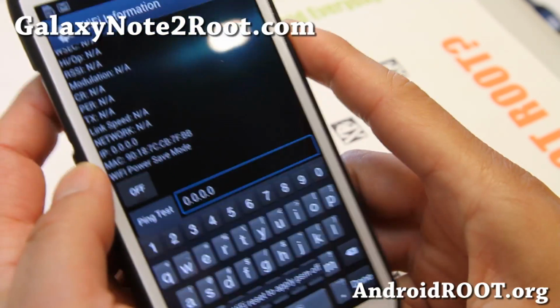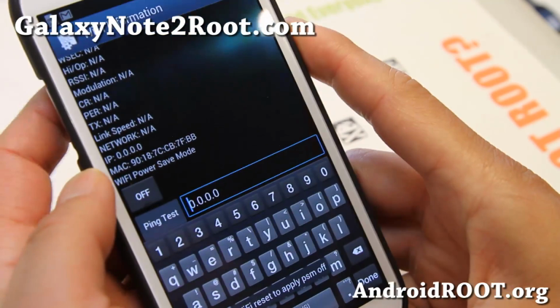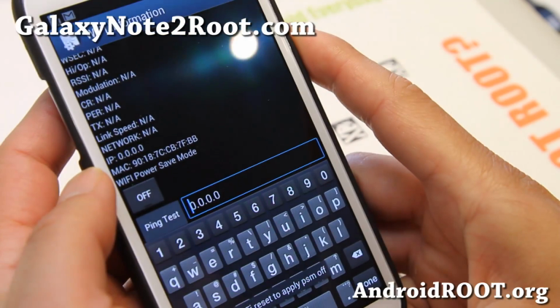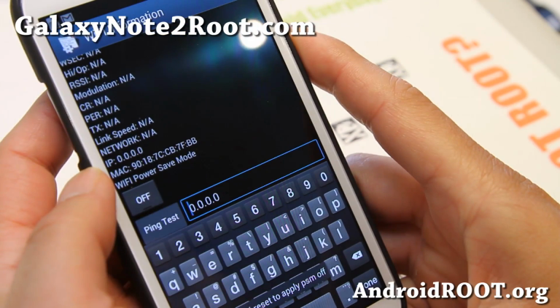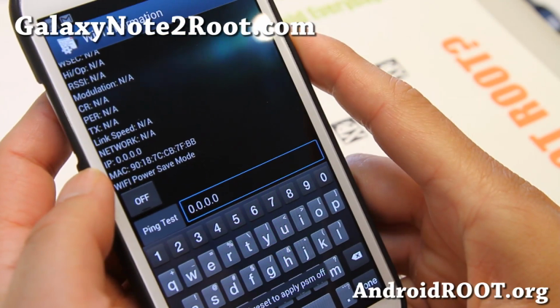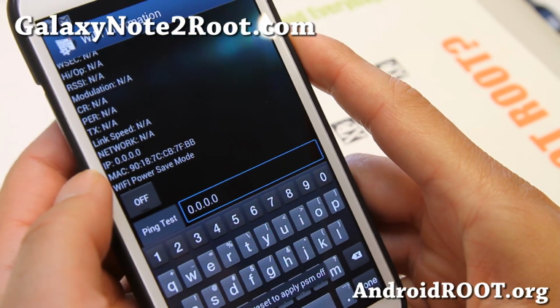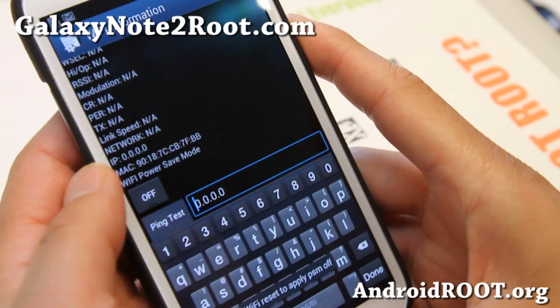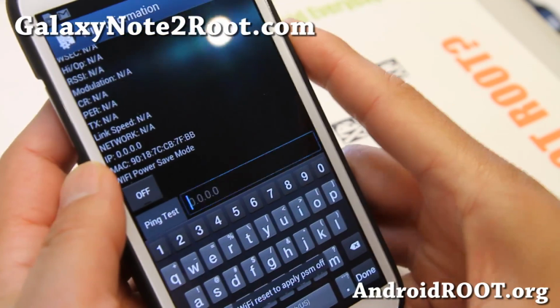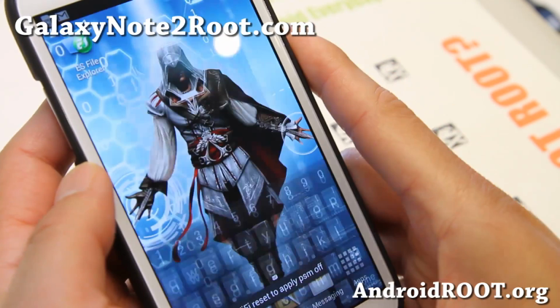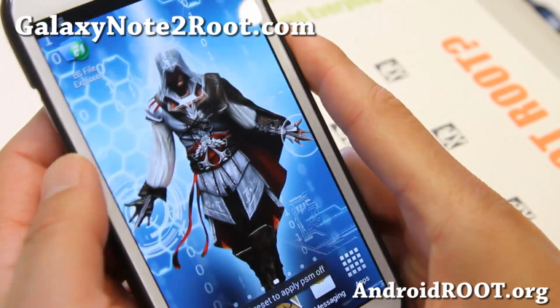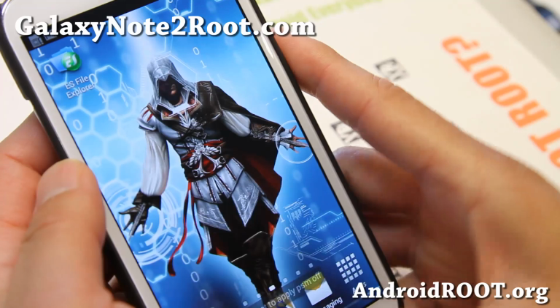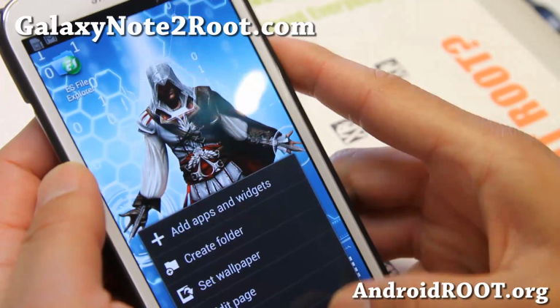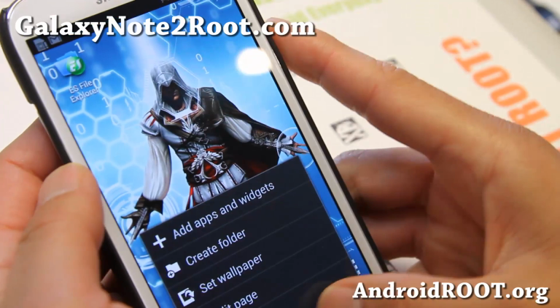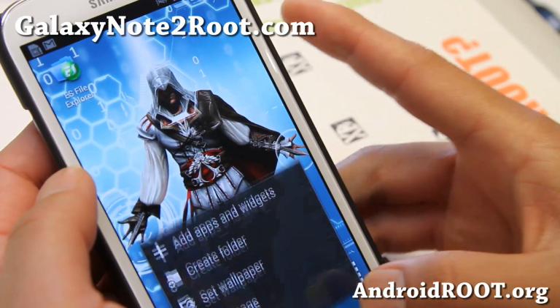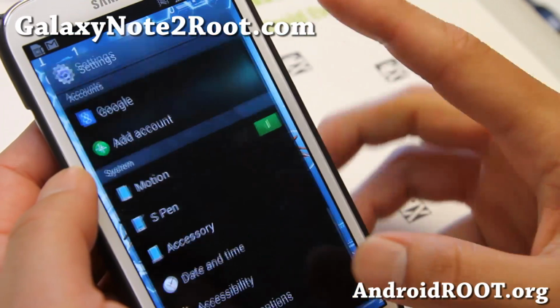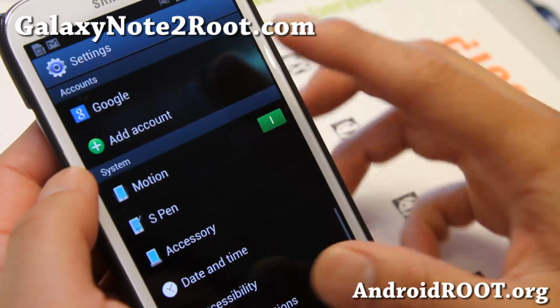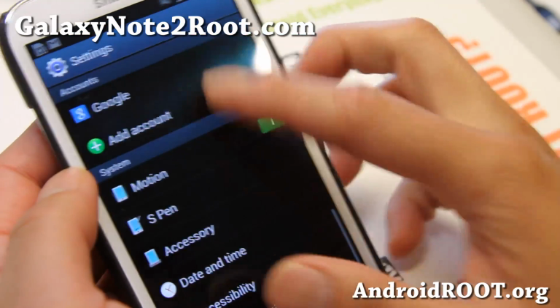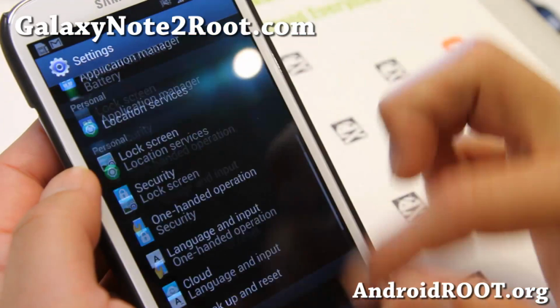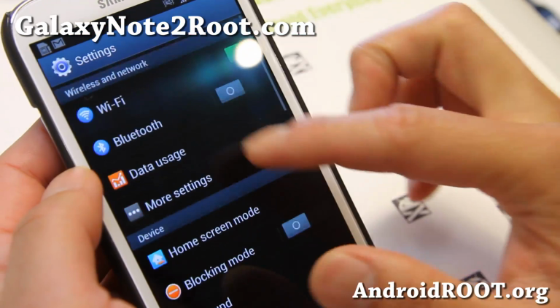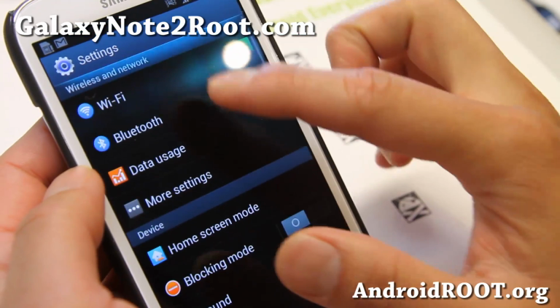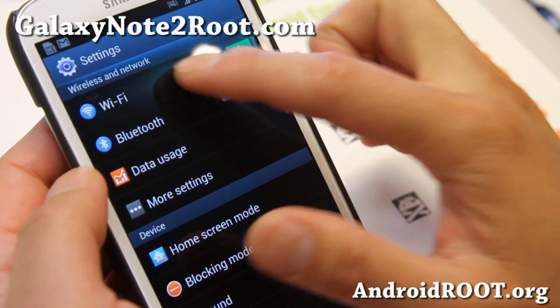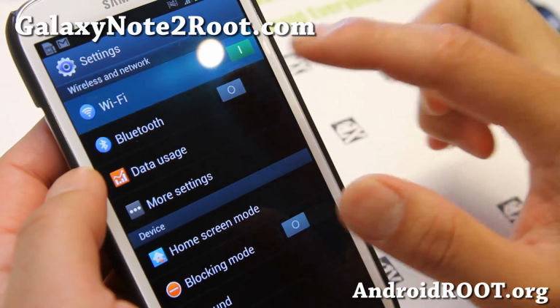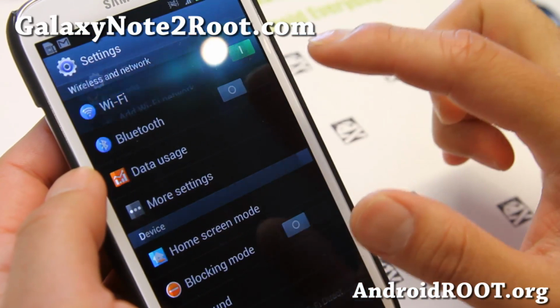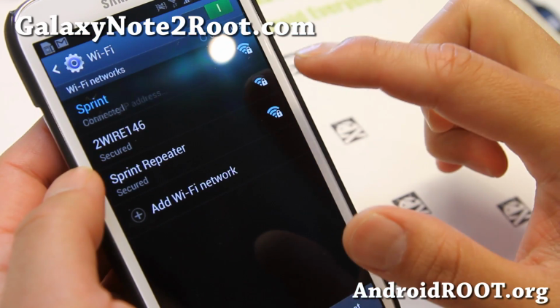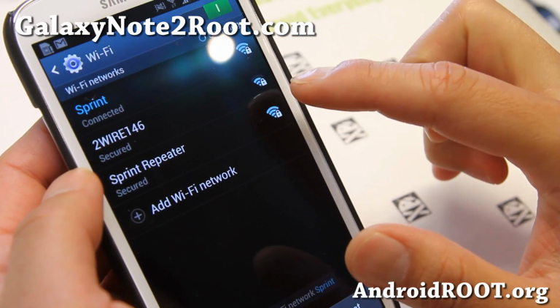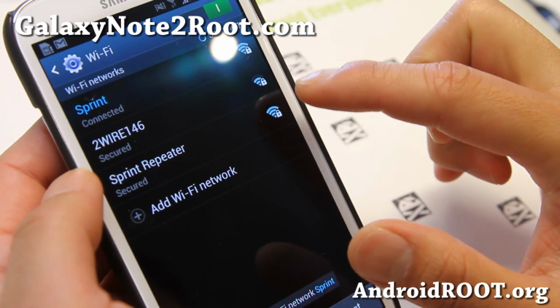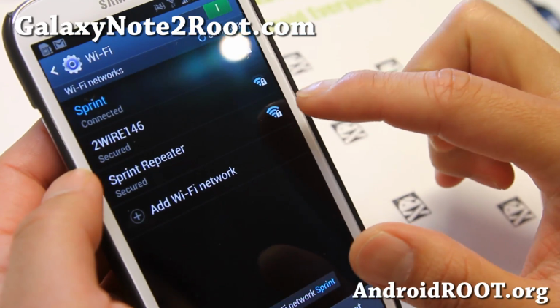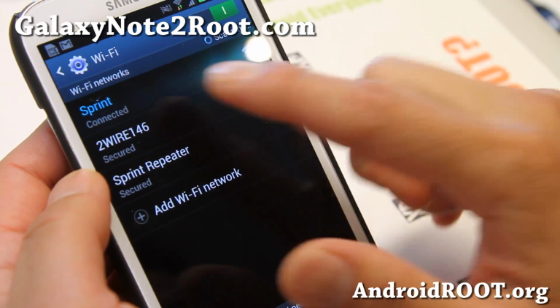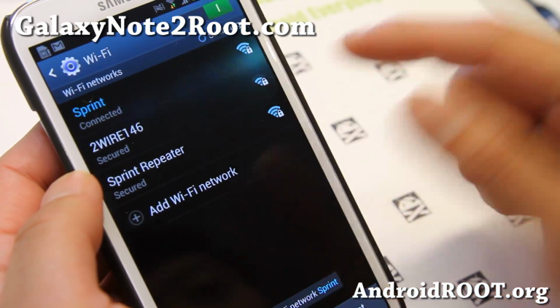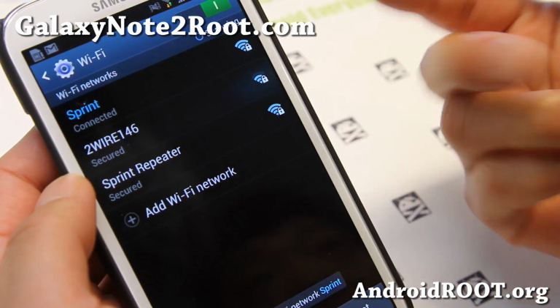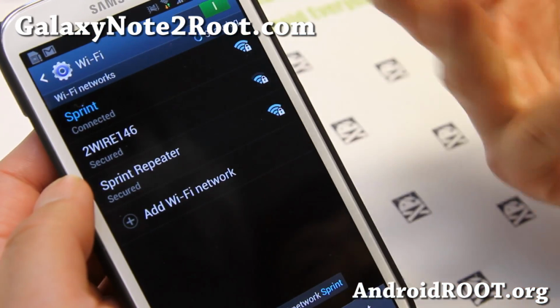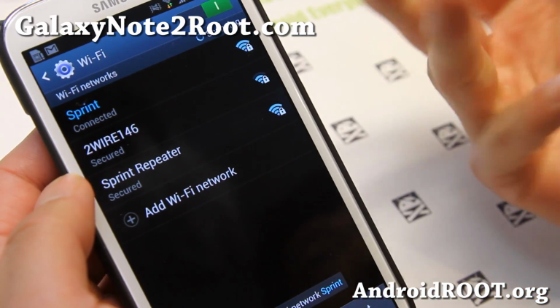Alright, and you should be able to connect now. There we go, and it's connected right away.